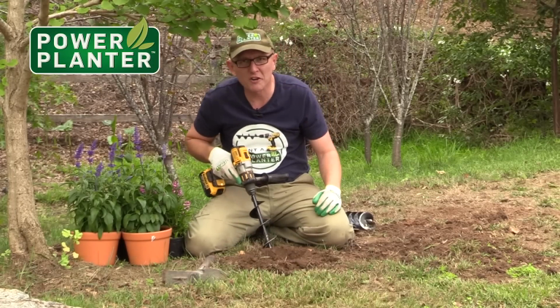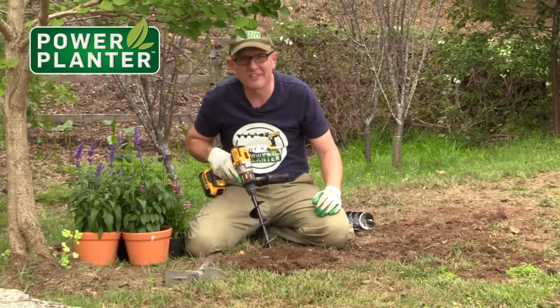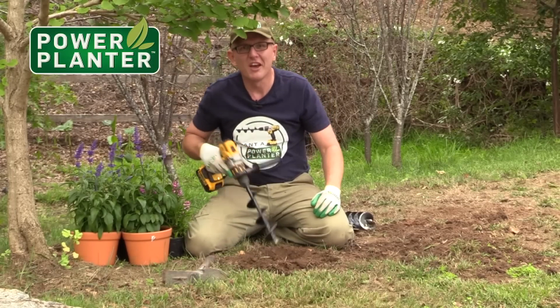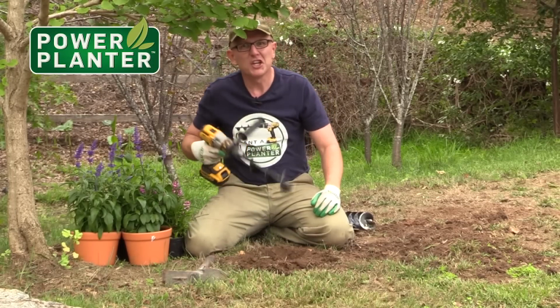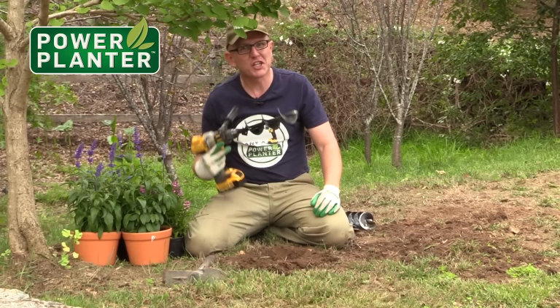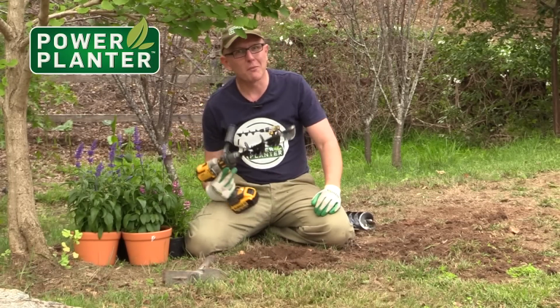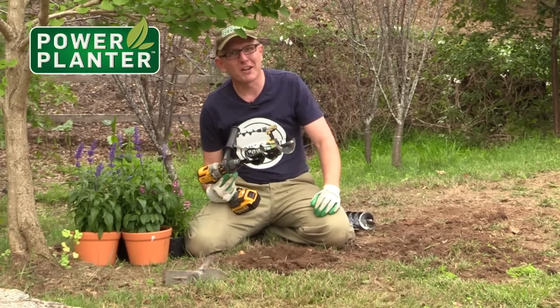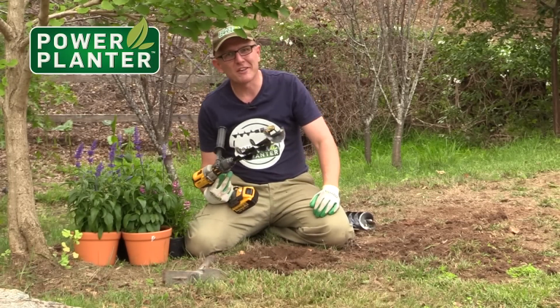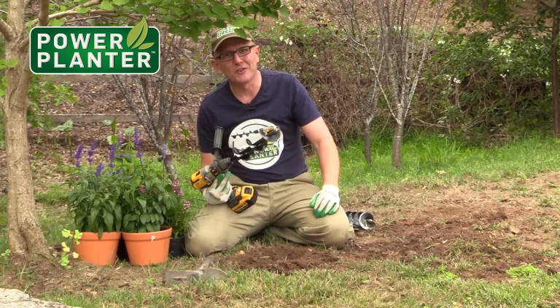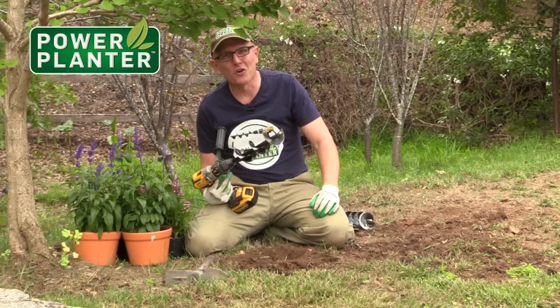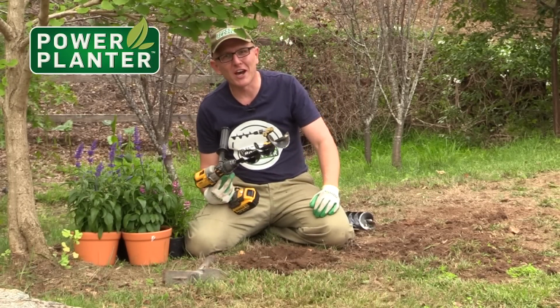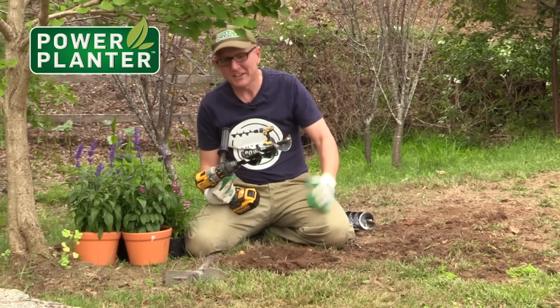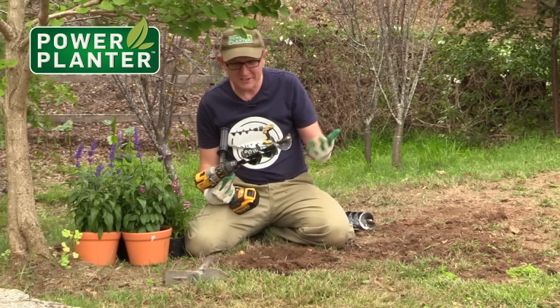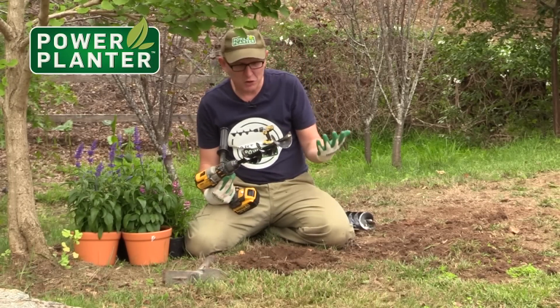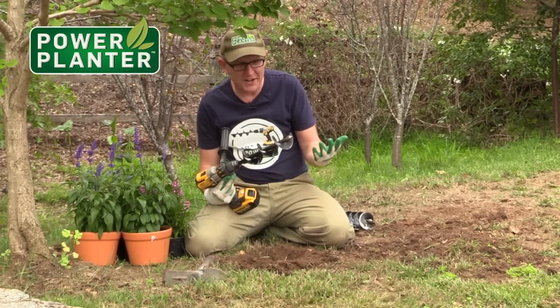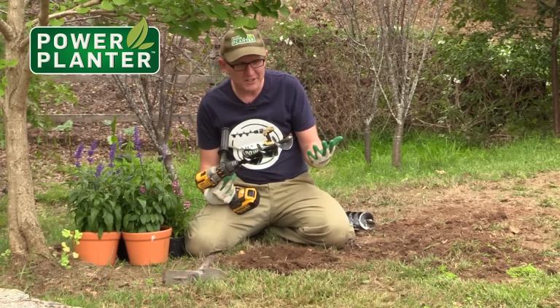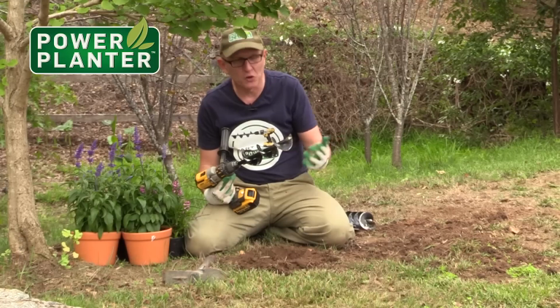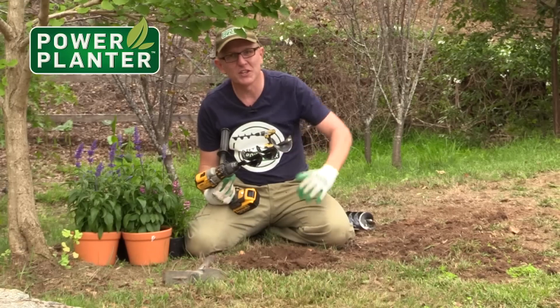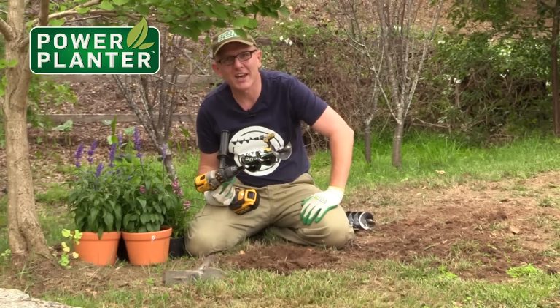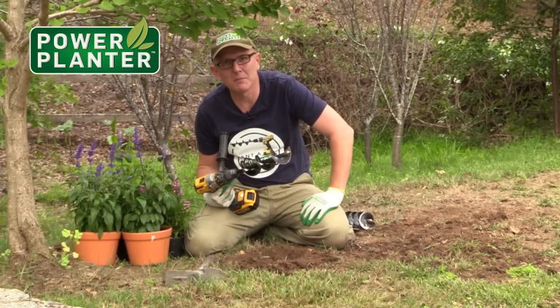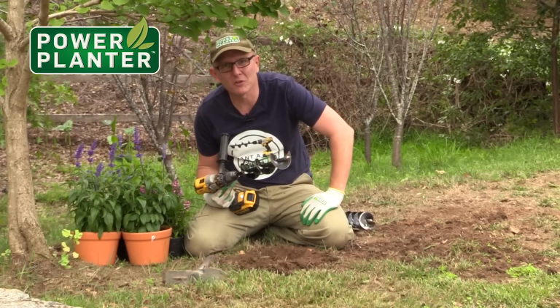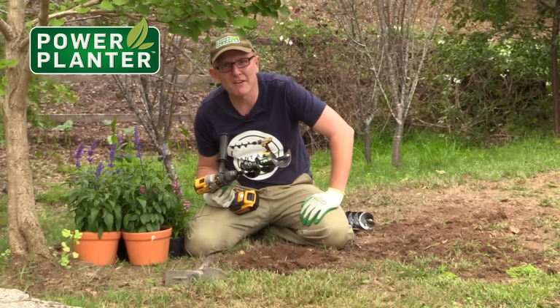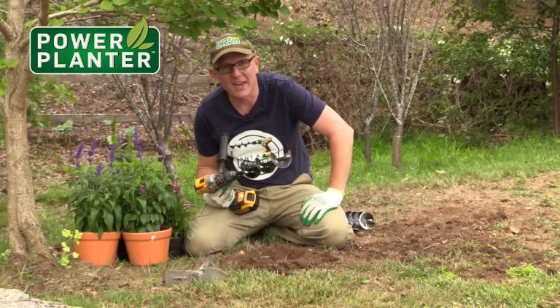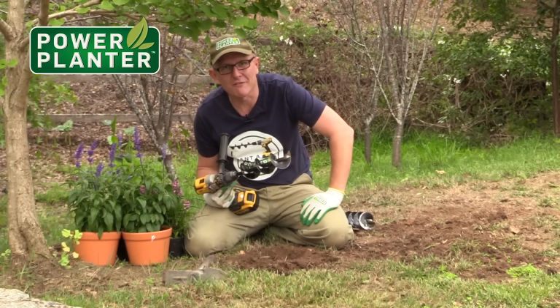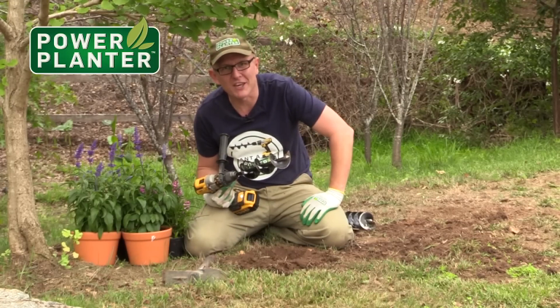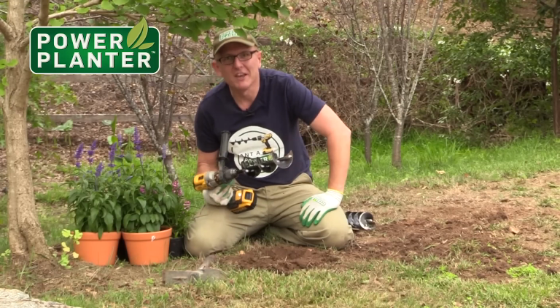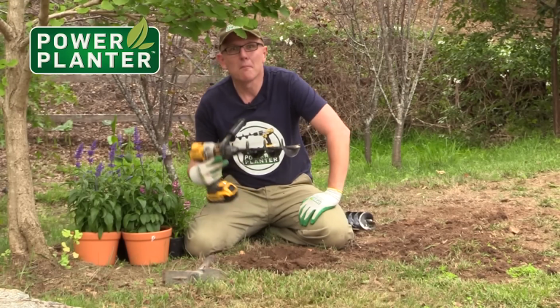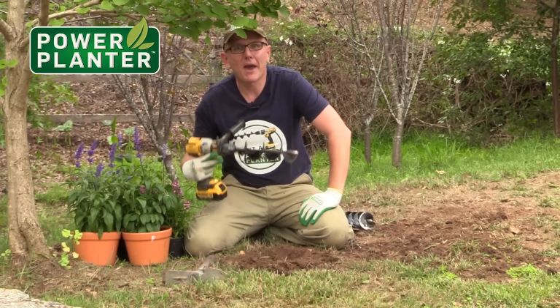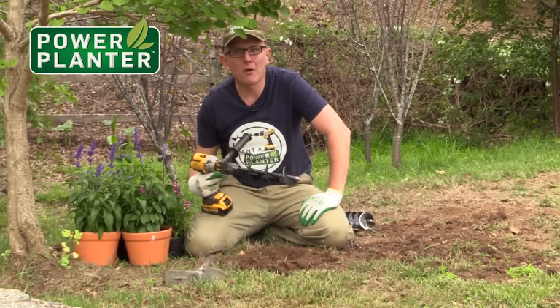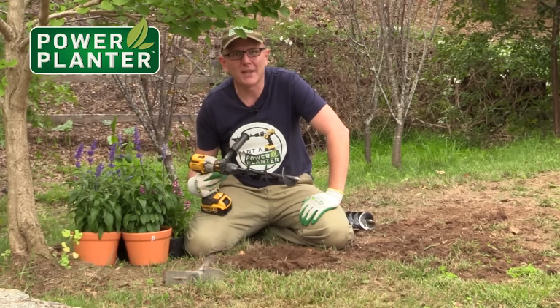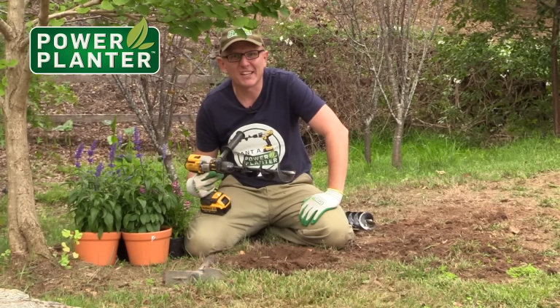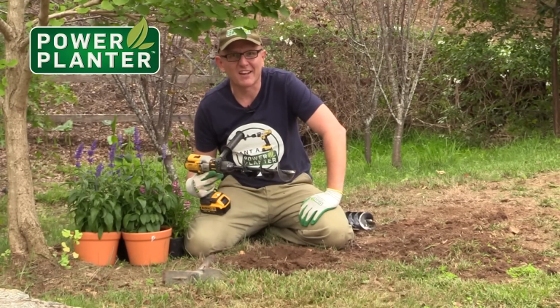Rocks! You should get one of these for your garden. It's a crazy tool — your neighbours will have envy. Power Planter.